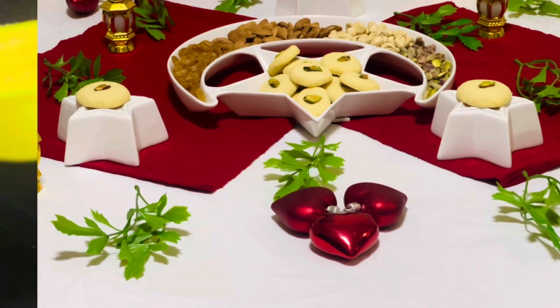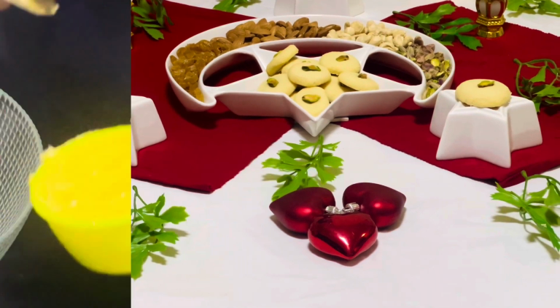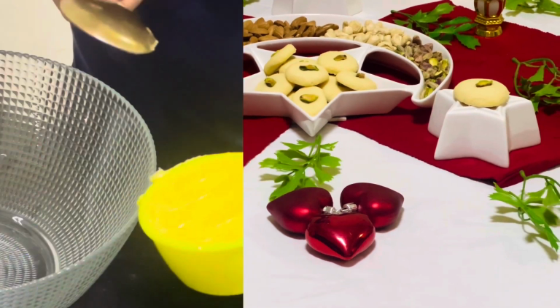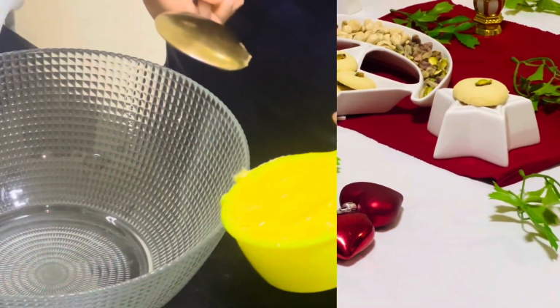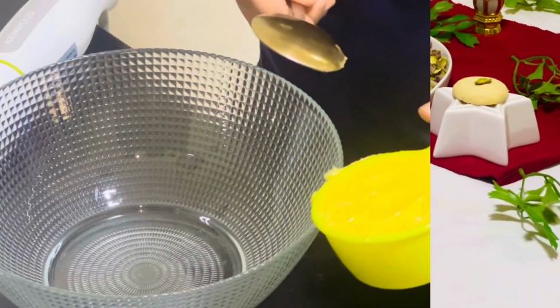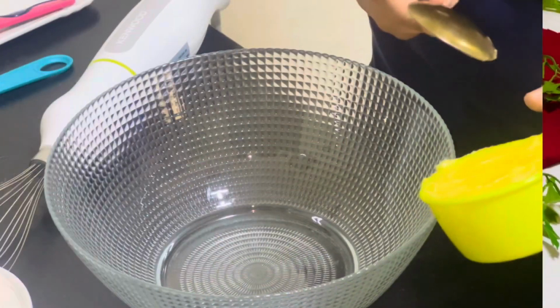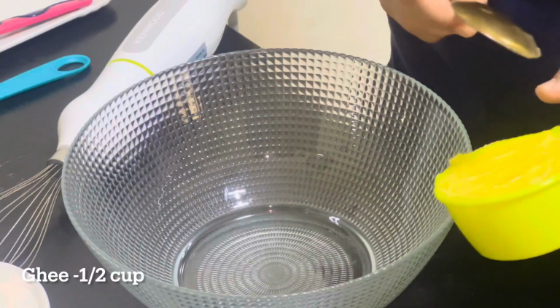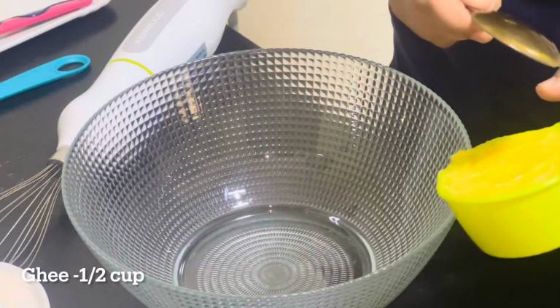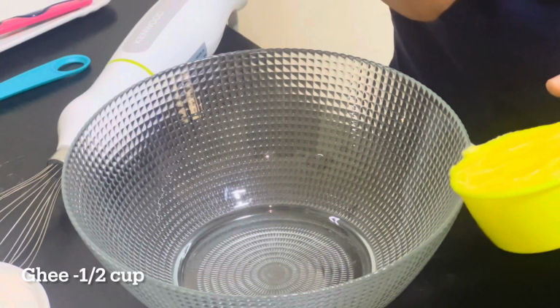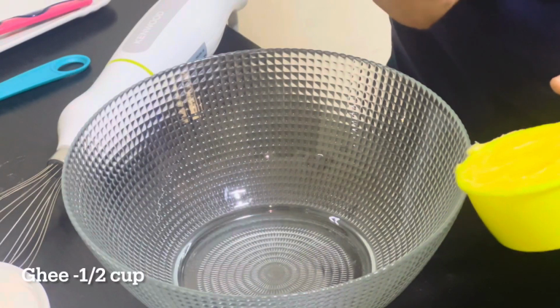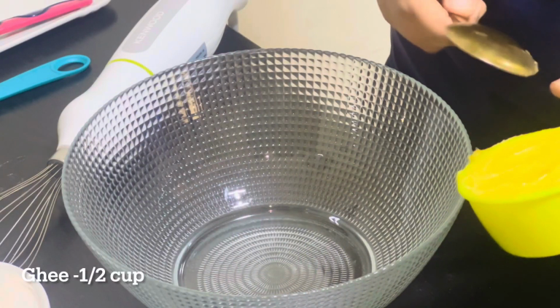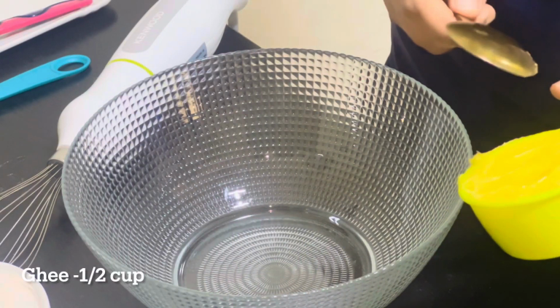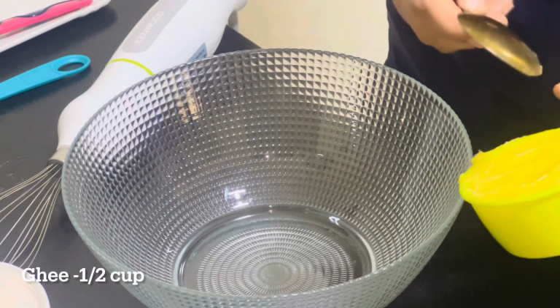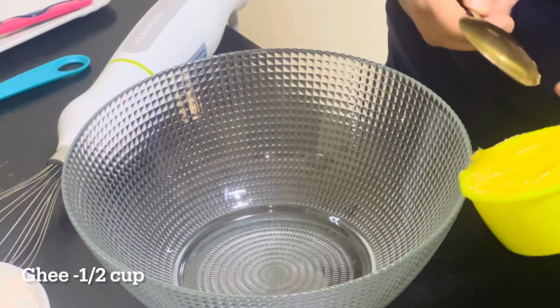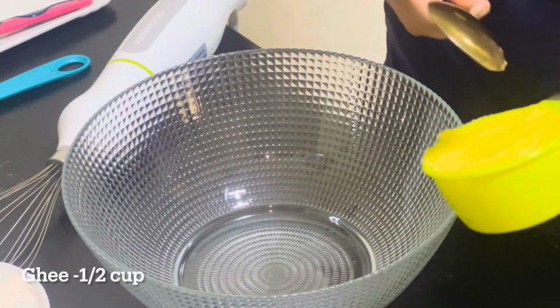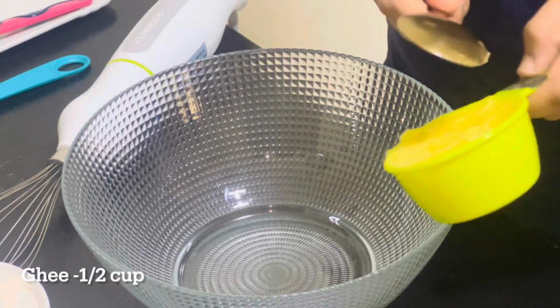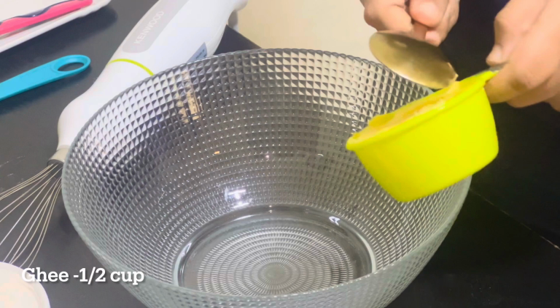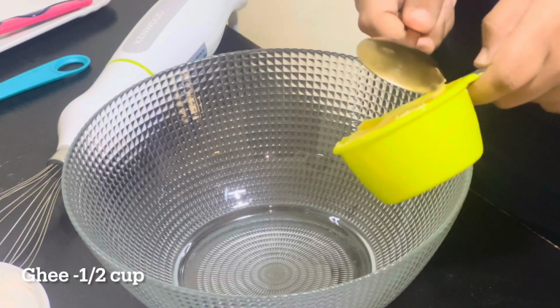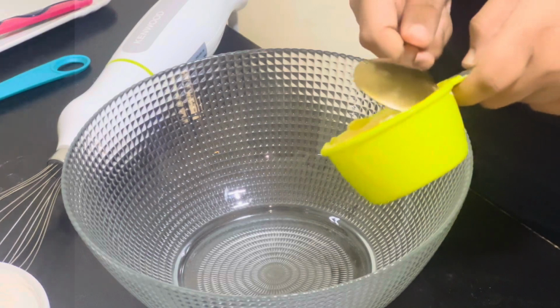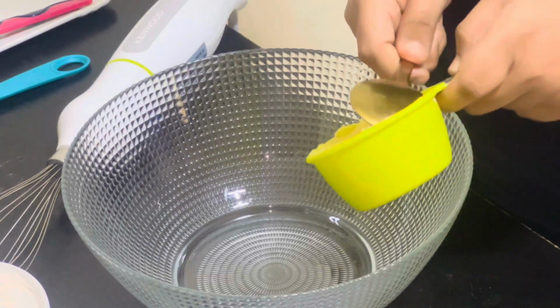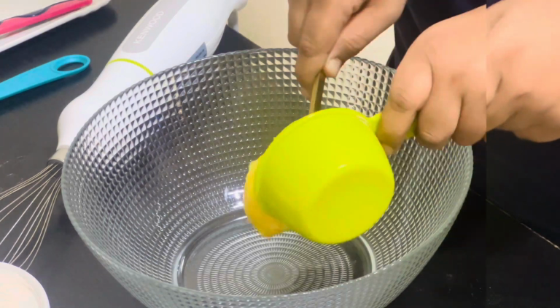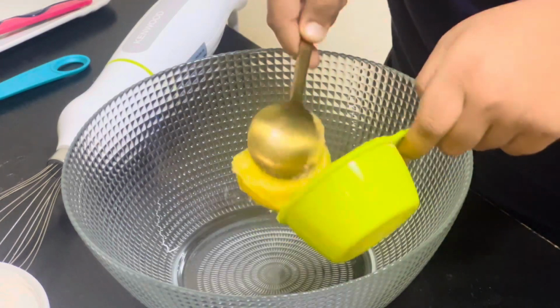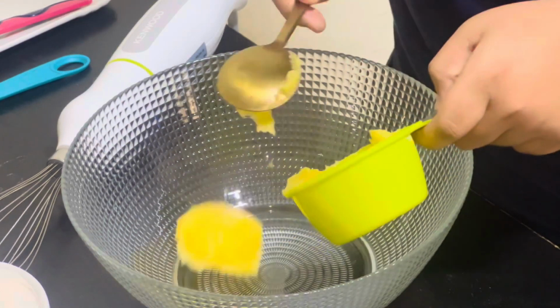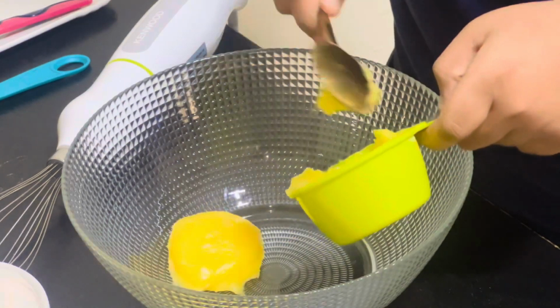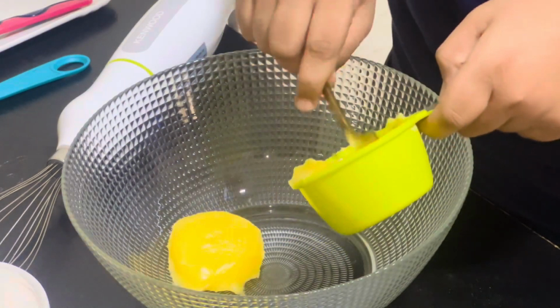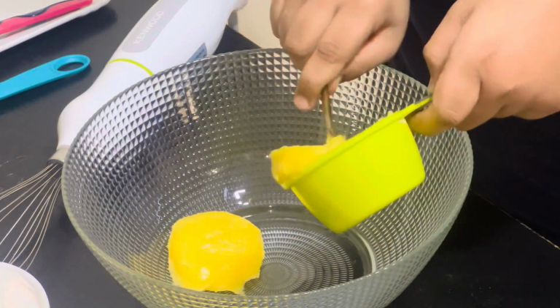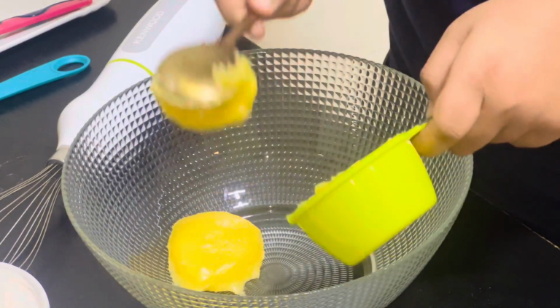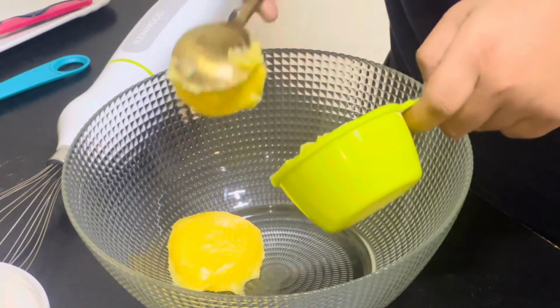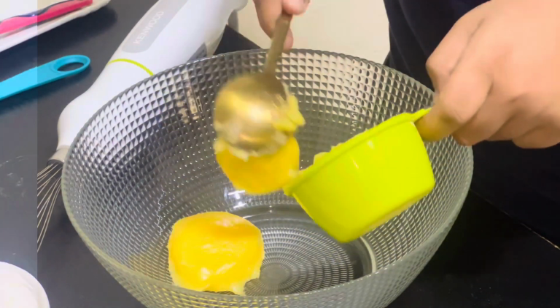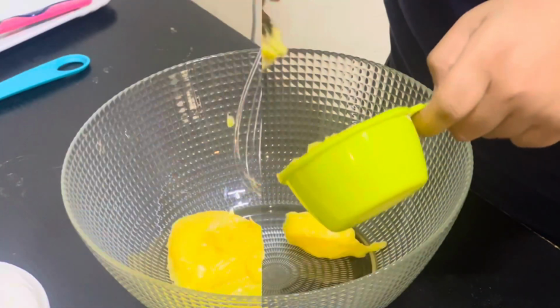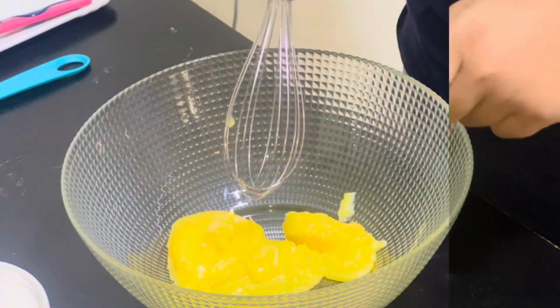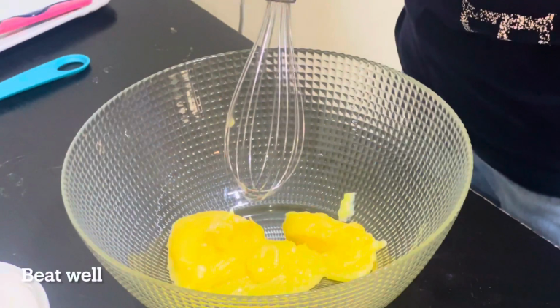Add half cup of ghee into a bowl. Beat well.